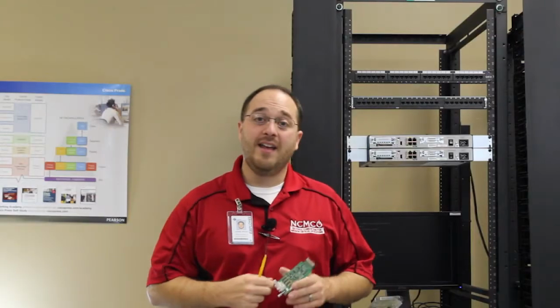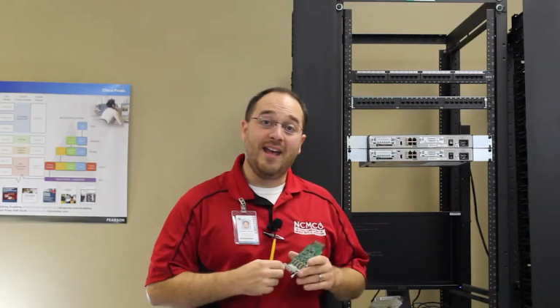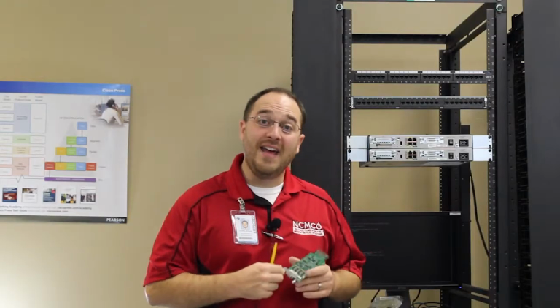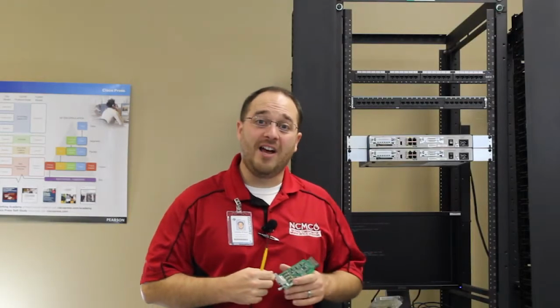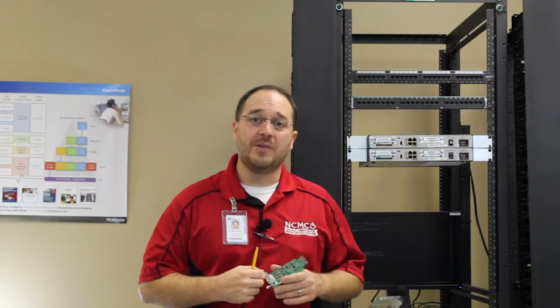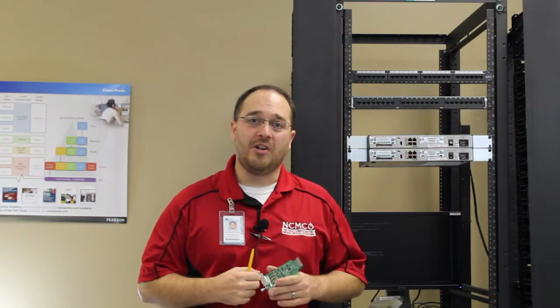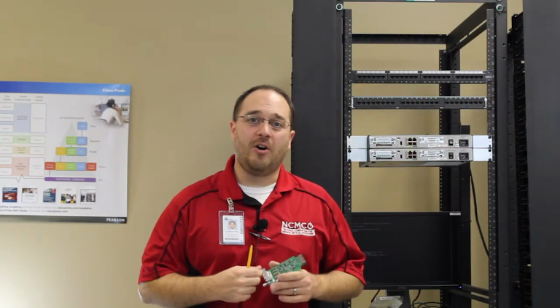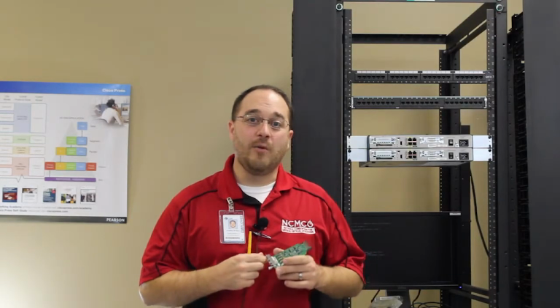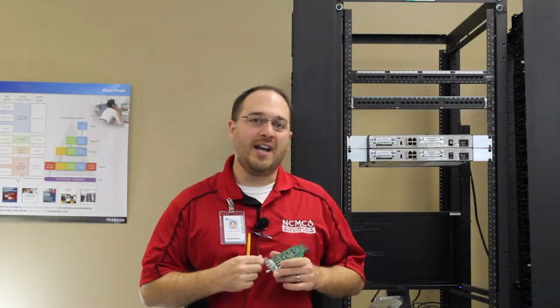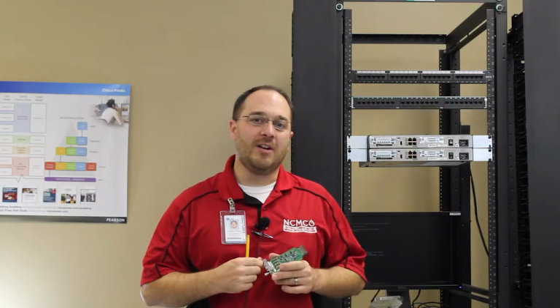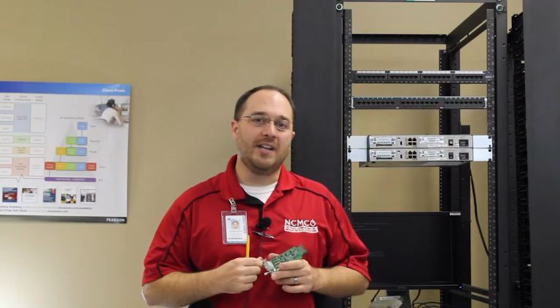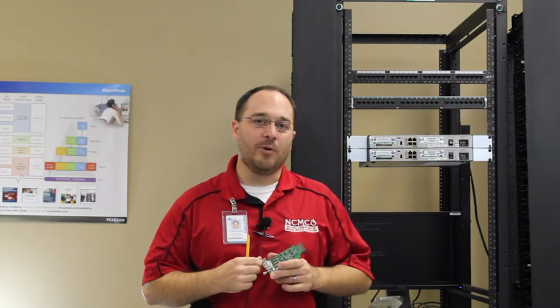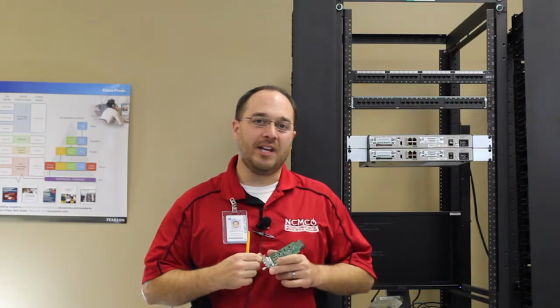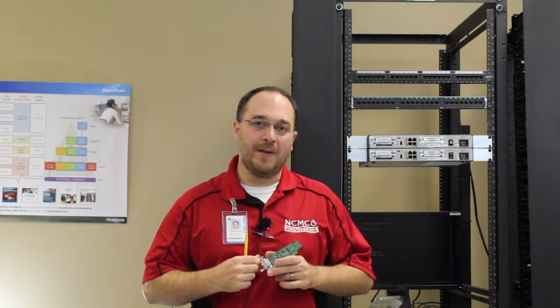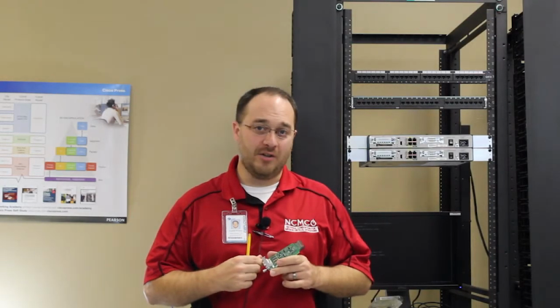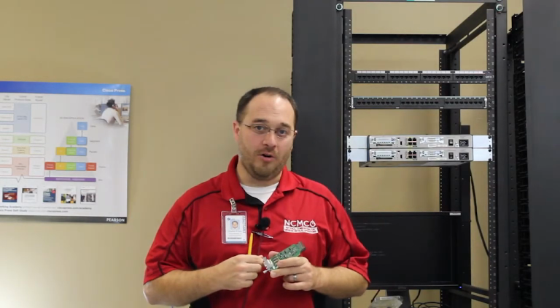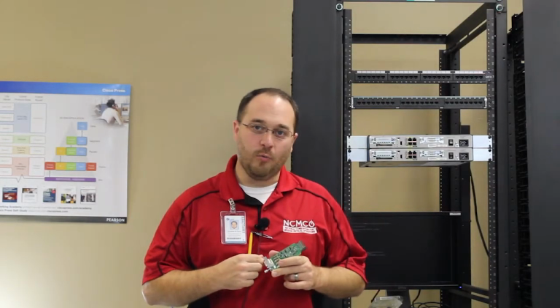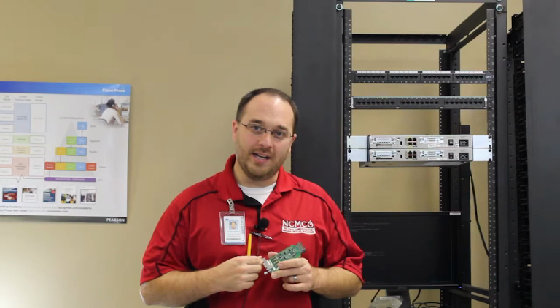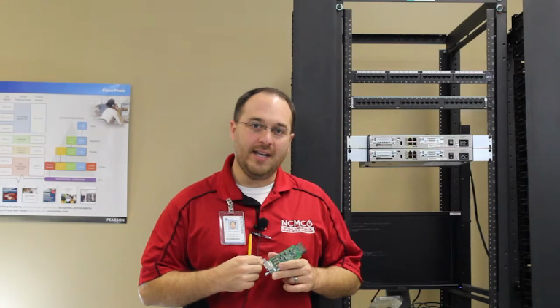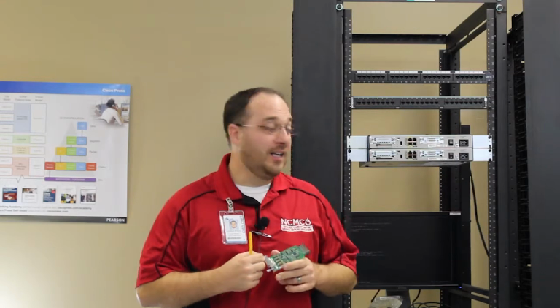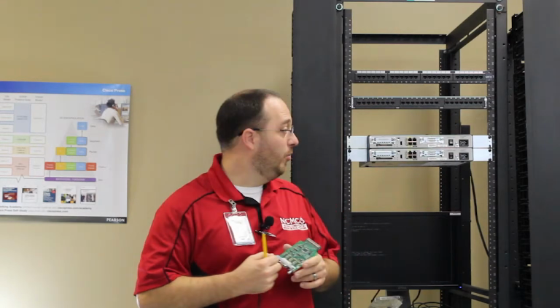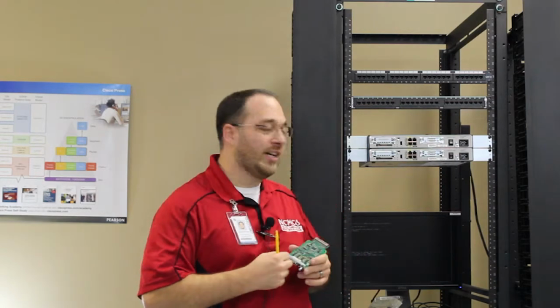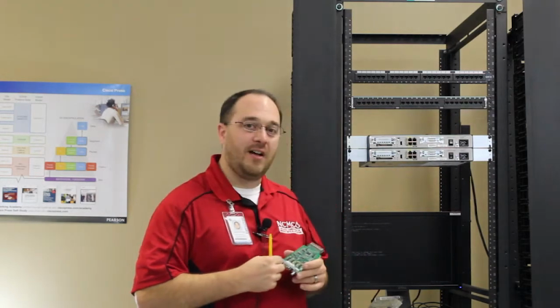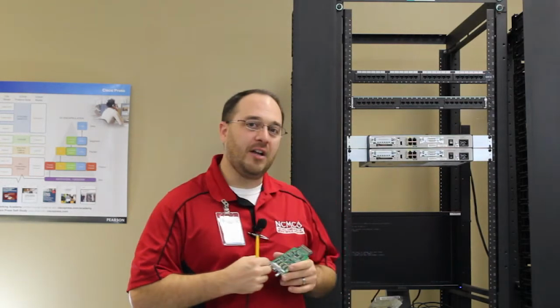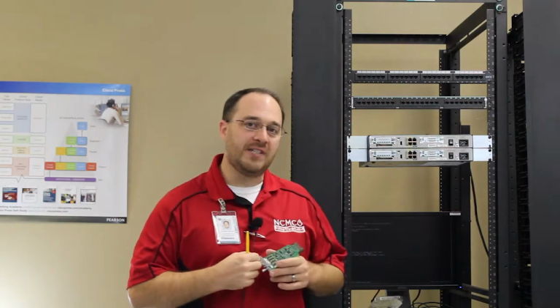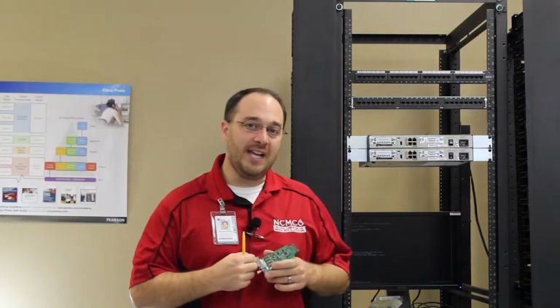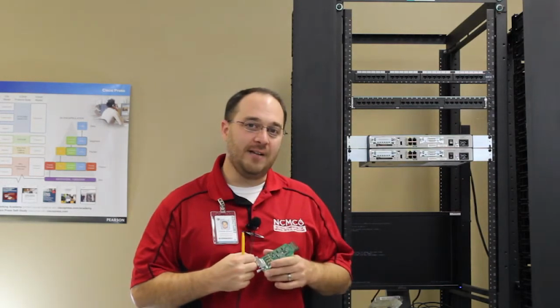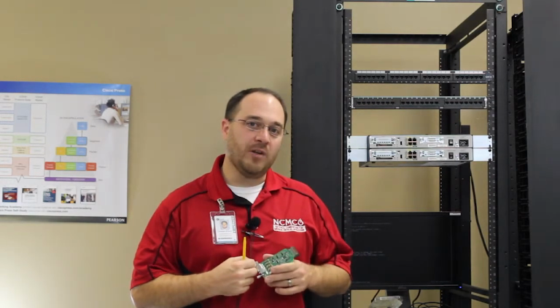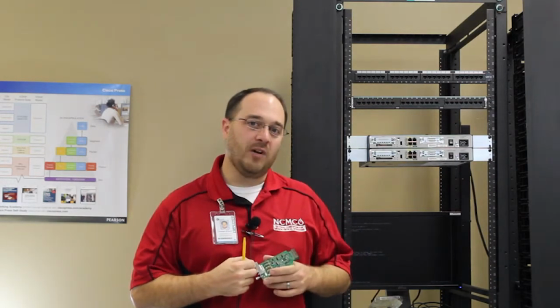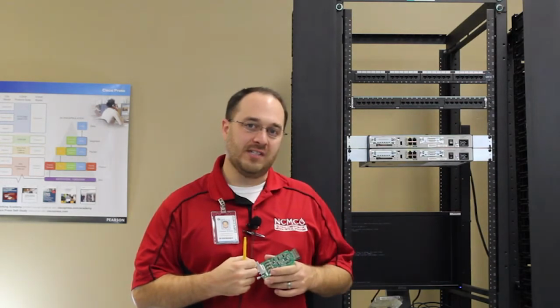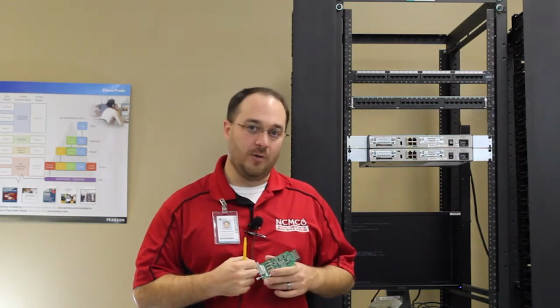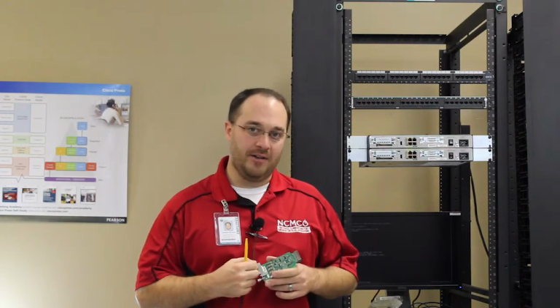And that's how you install a wide area network interface card, or WIC, into the WIC slot of a Cisco 1841 router.